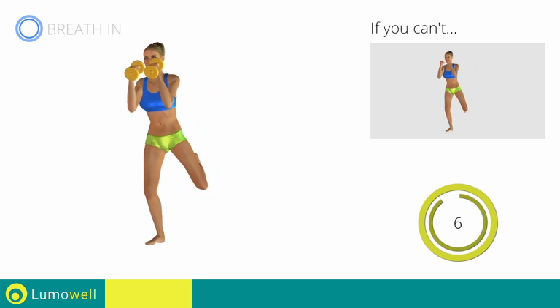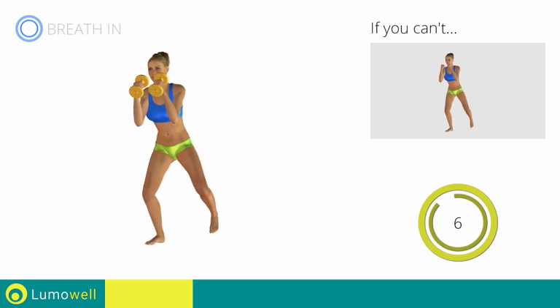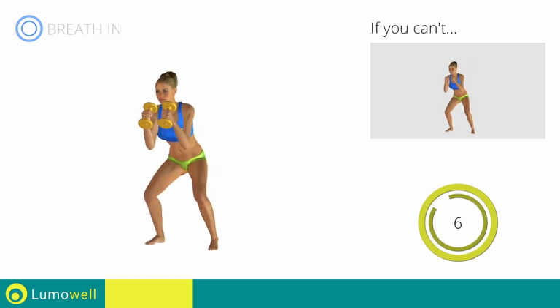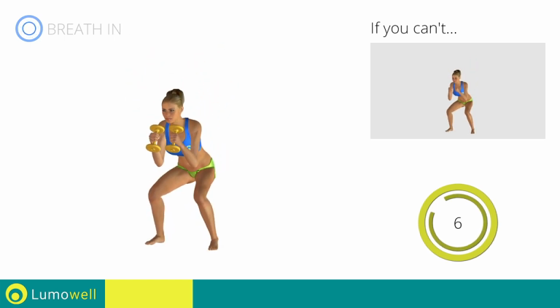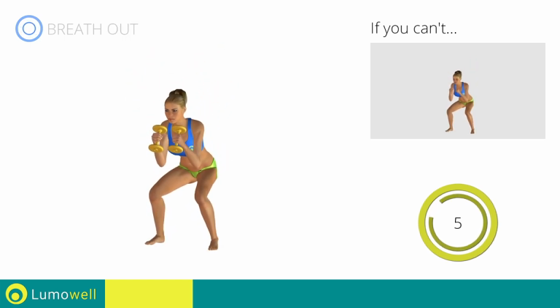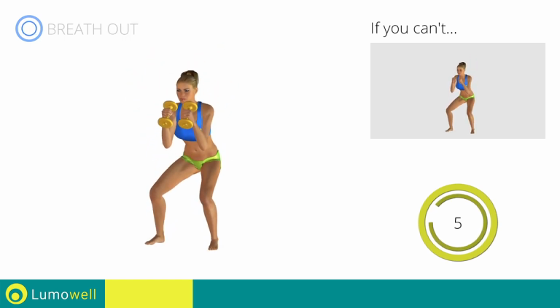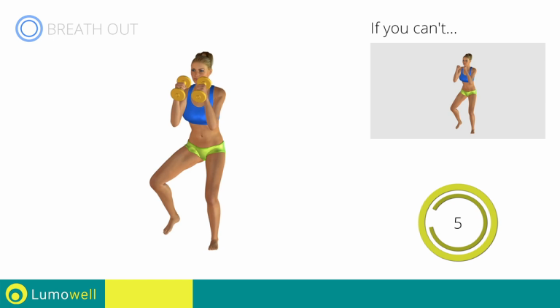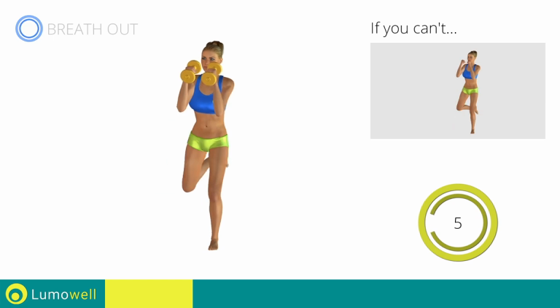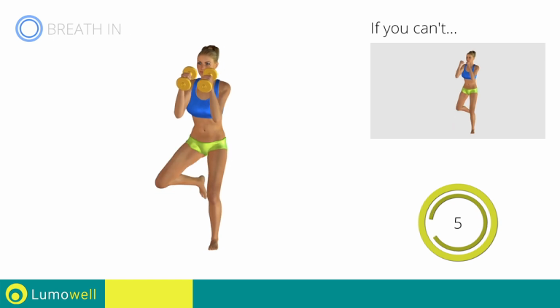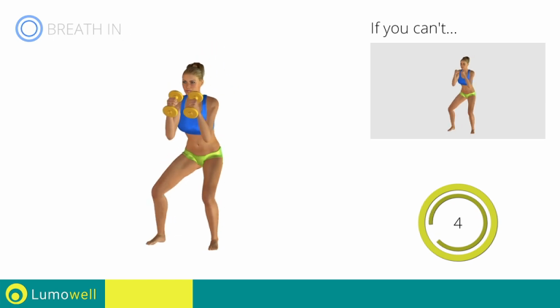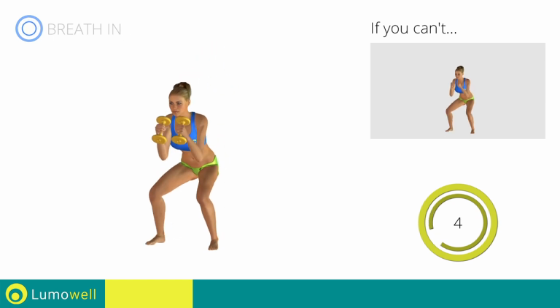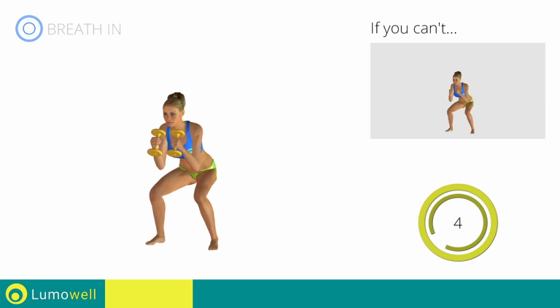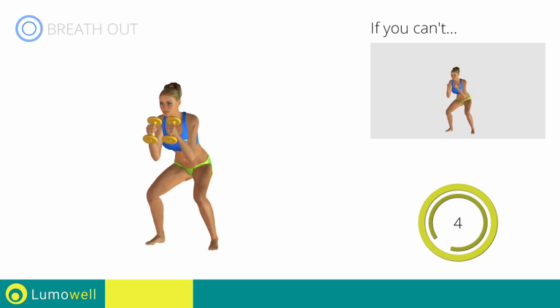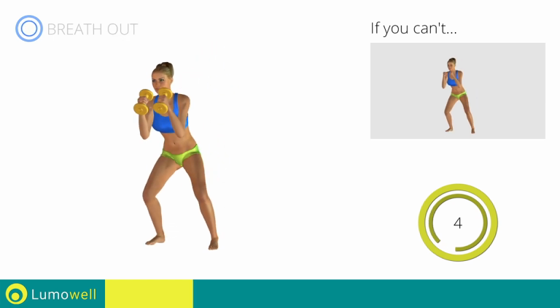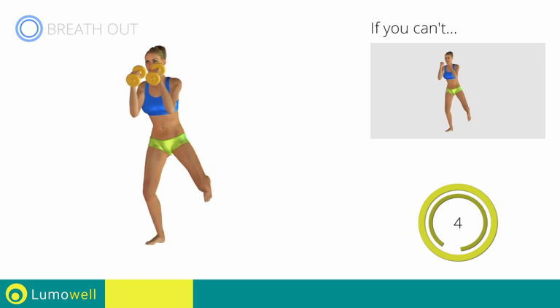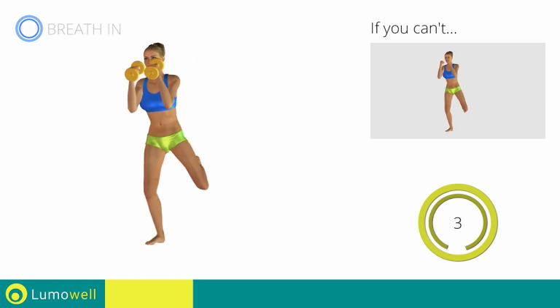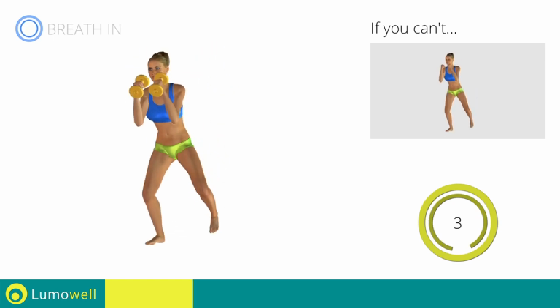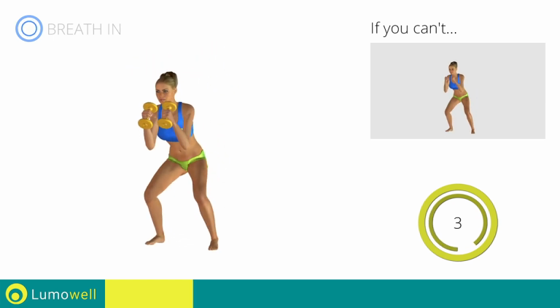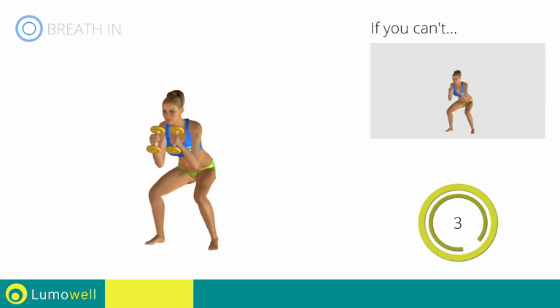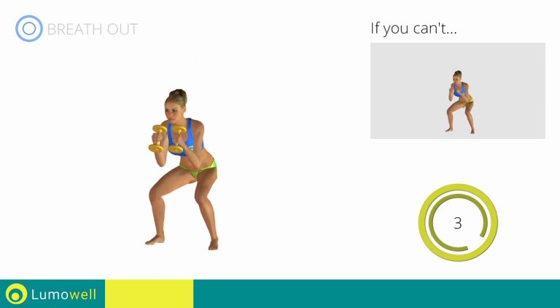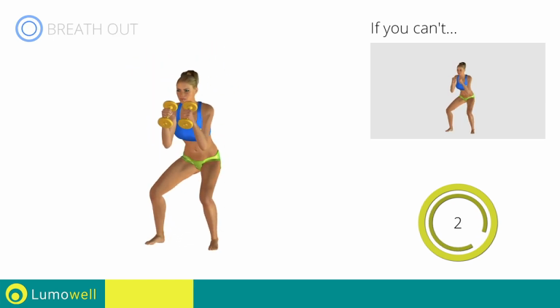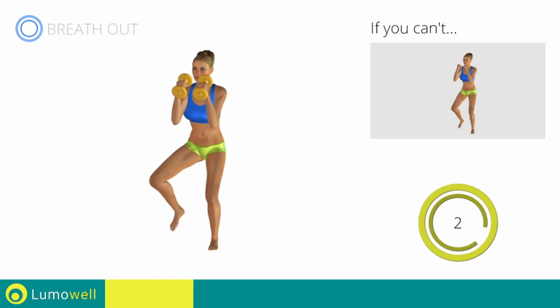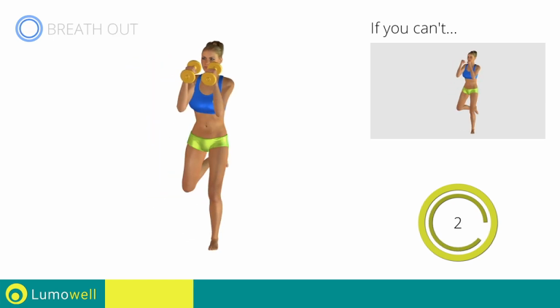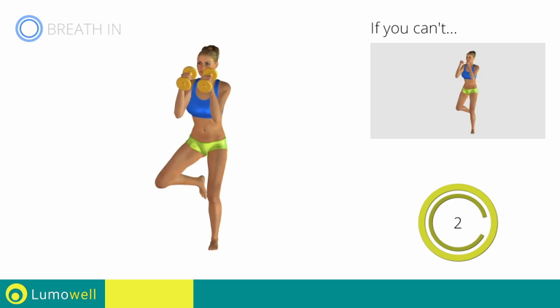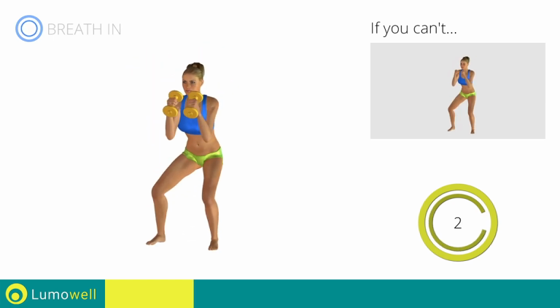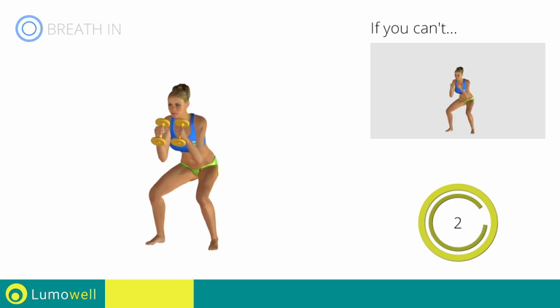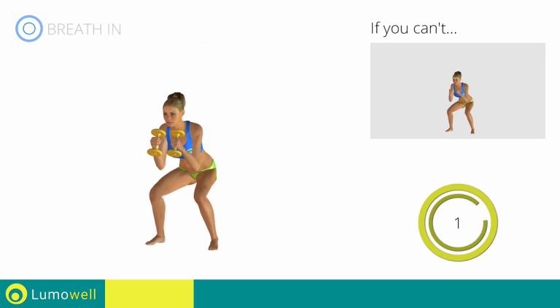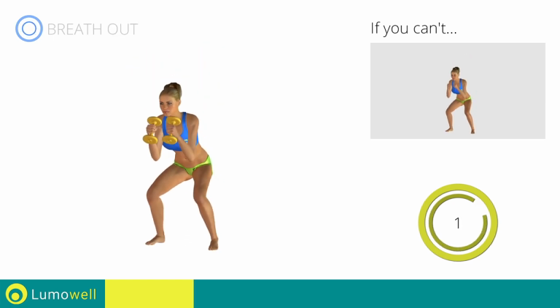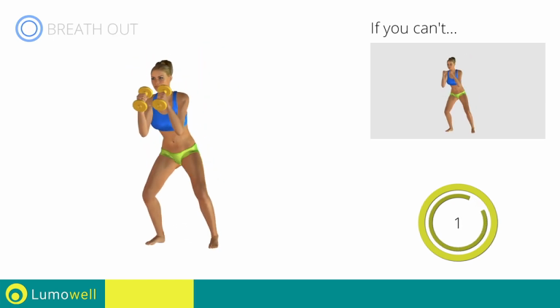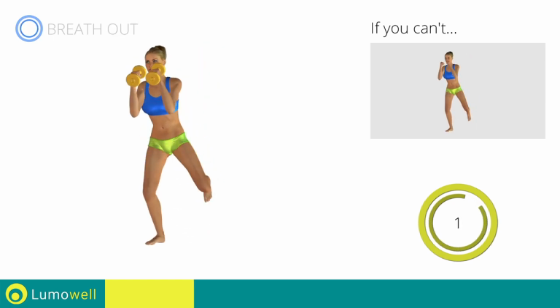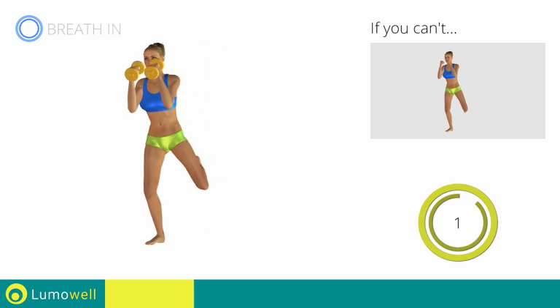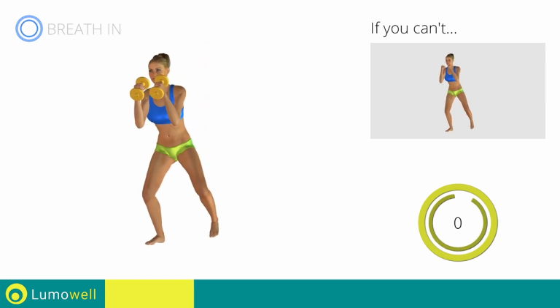Don't turn your knees inwards or outwards during the descent phase. 5, 4, 3, 2, 1. Stop!